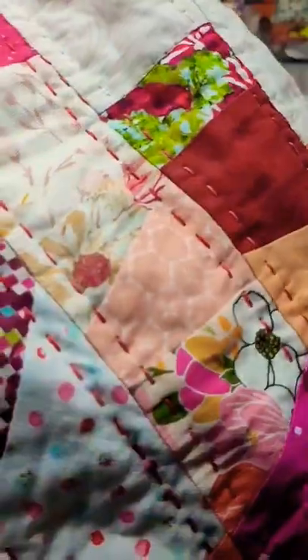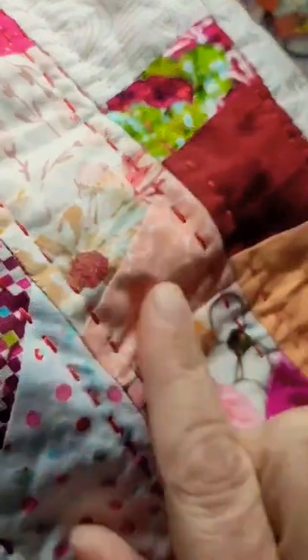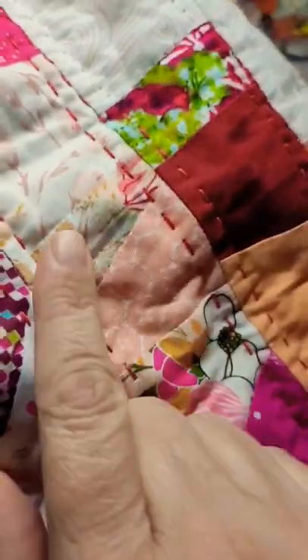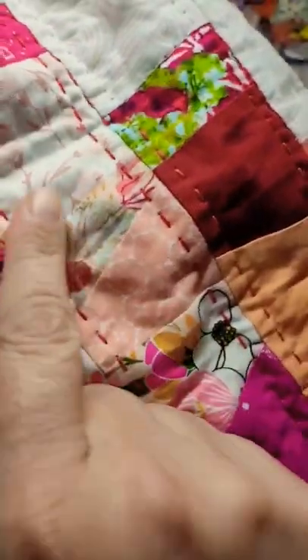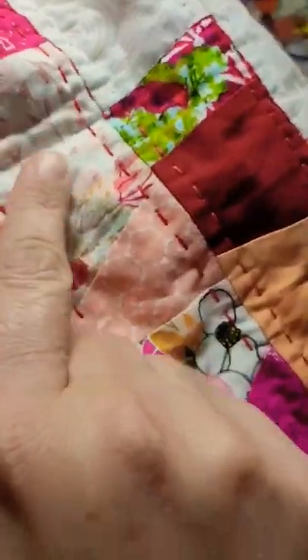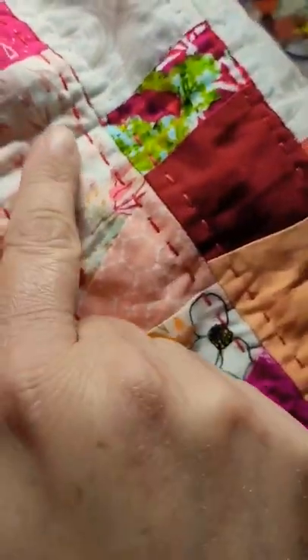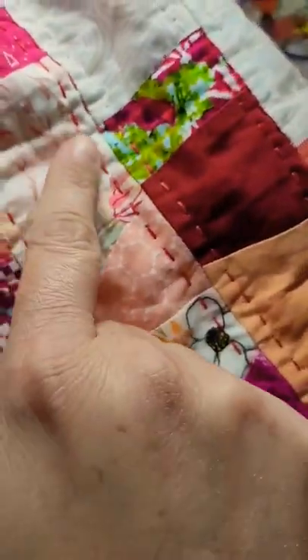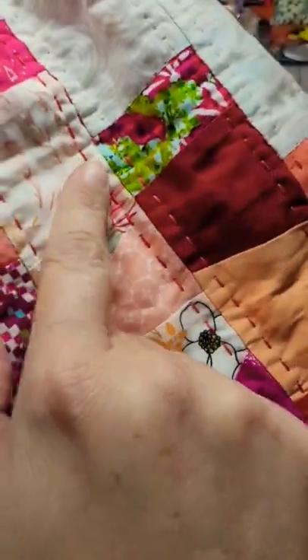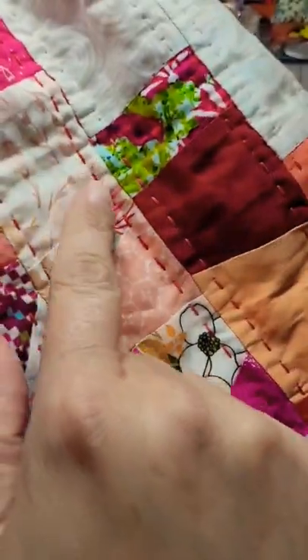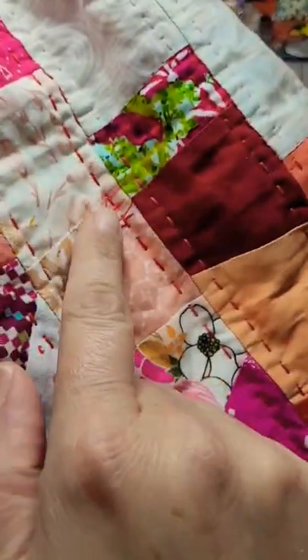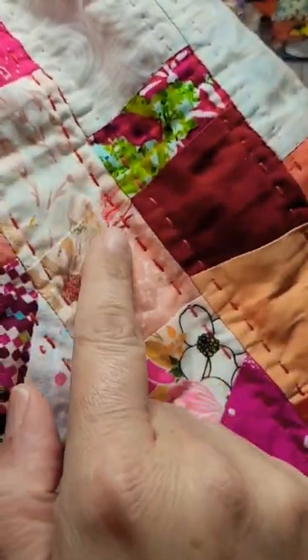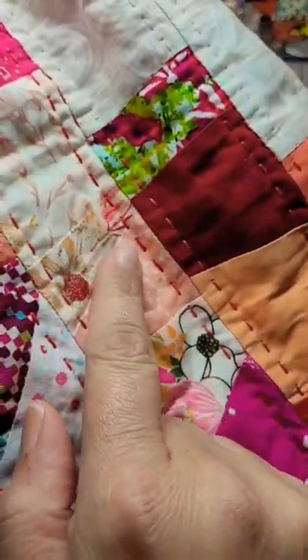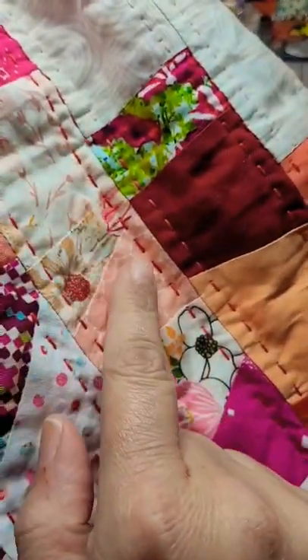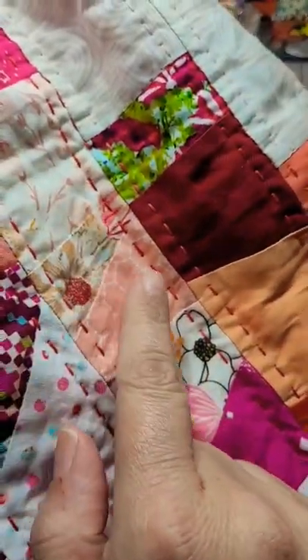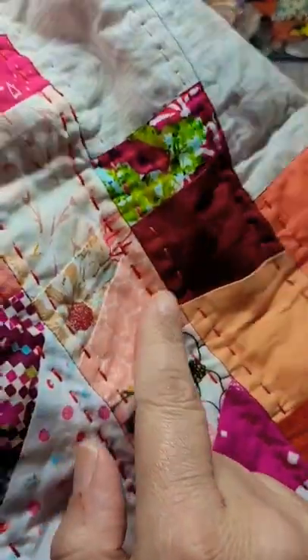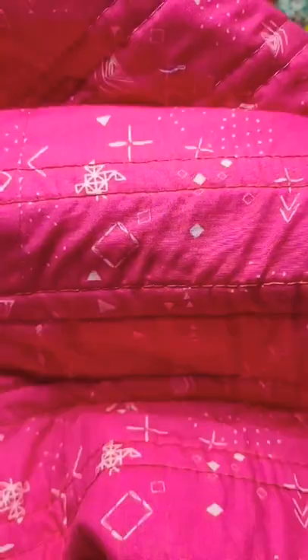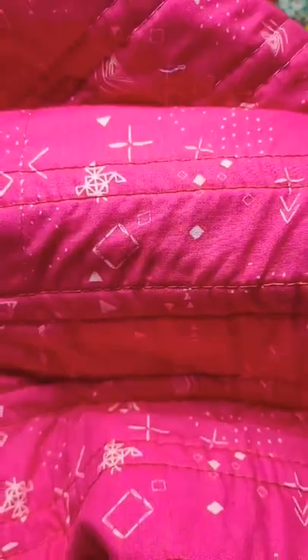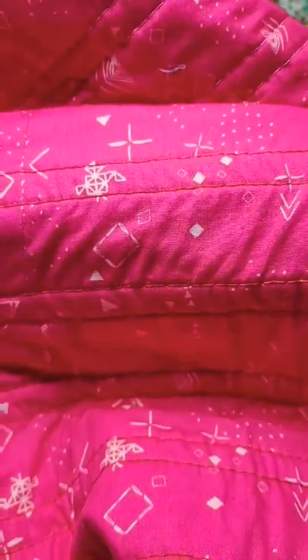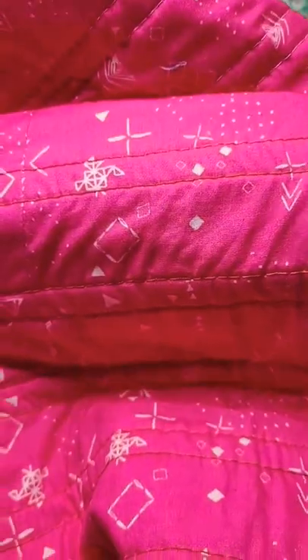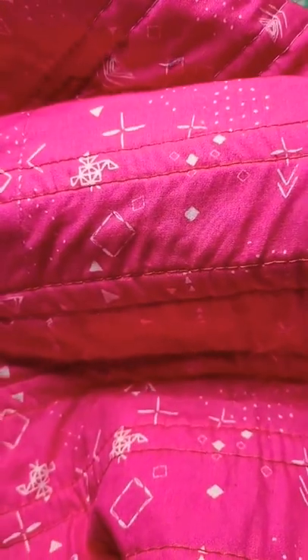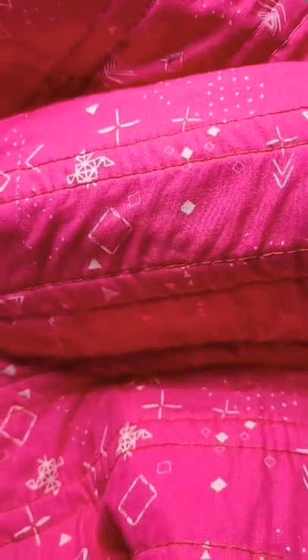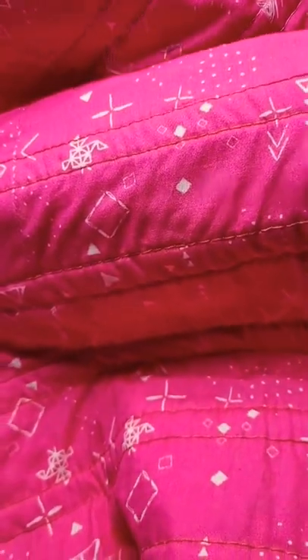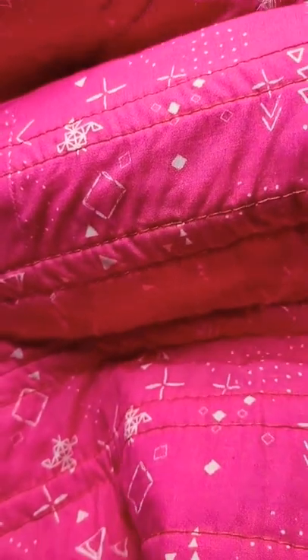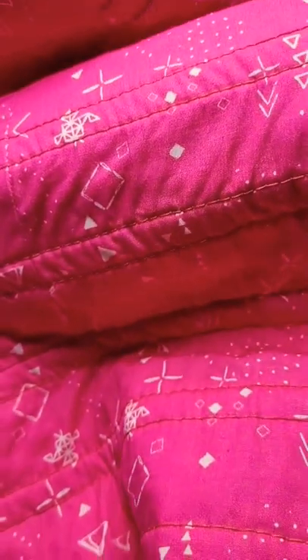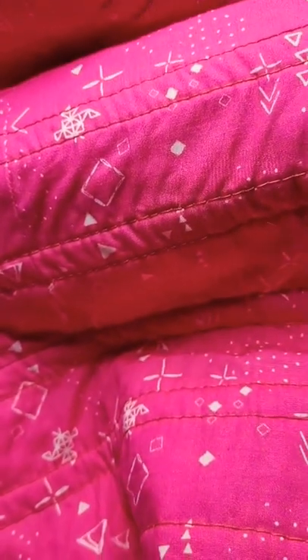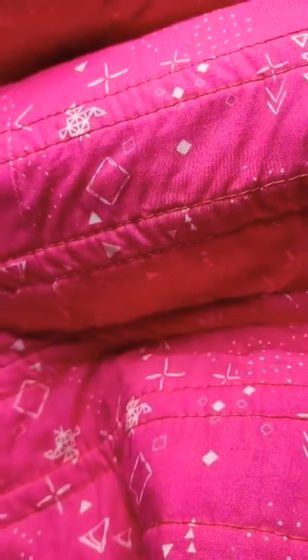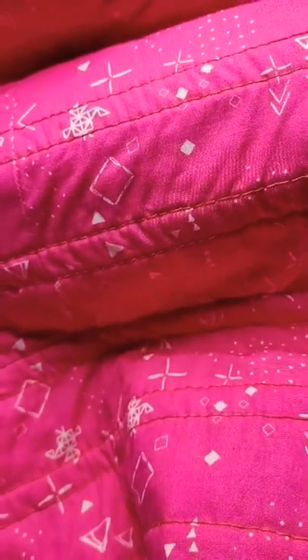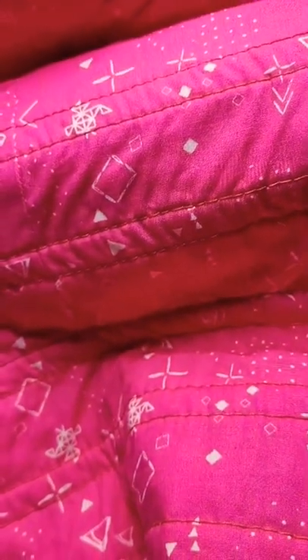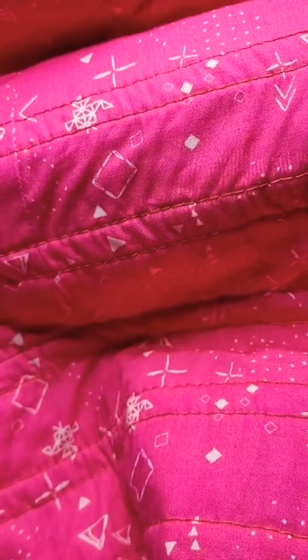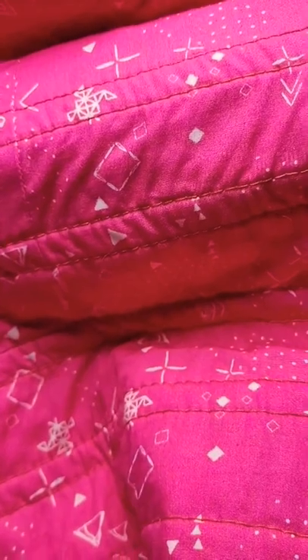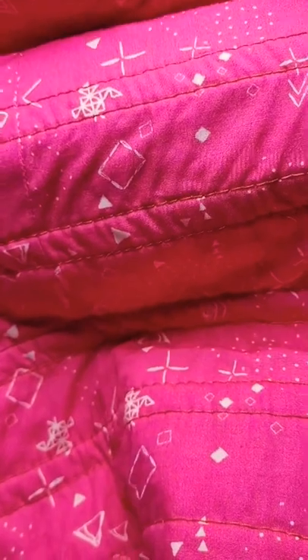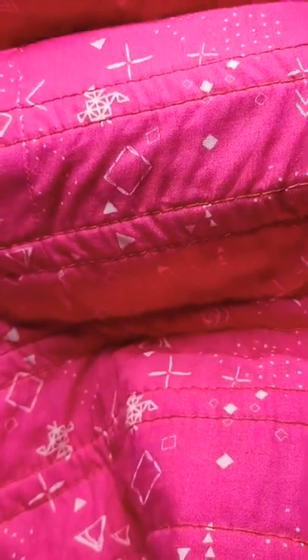Here it is with 12-weight thread, which is a thicker thread, and on the back, it again just looks like regular machine stitching.